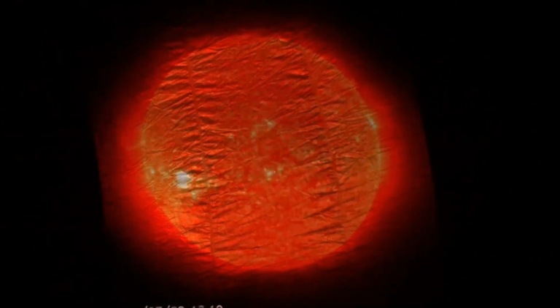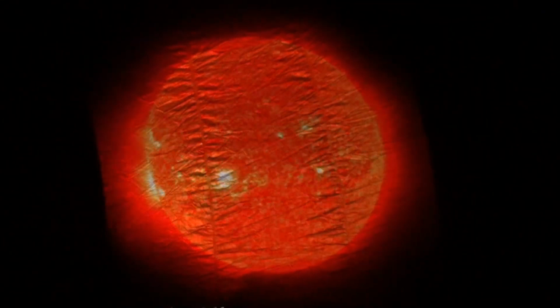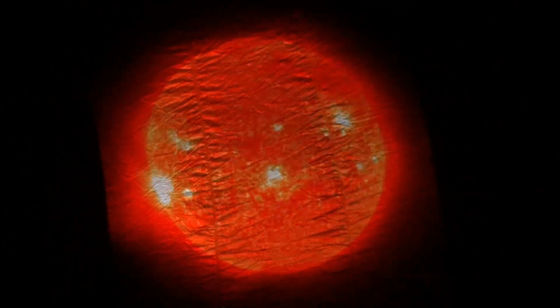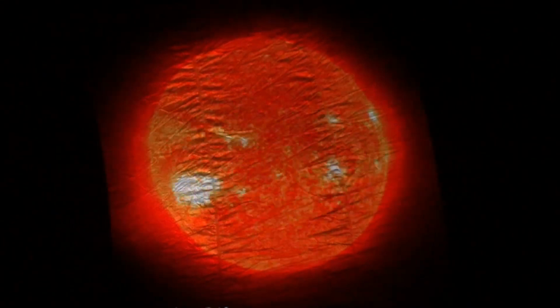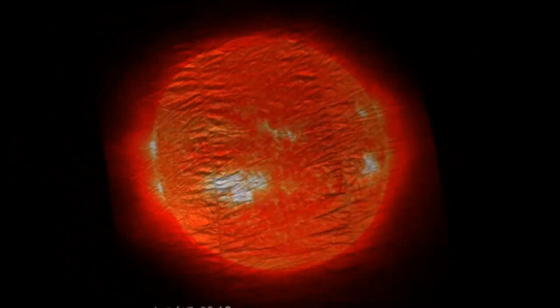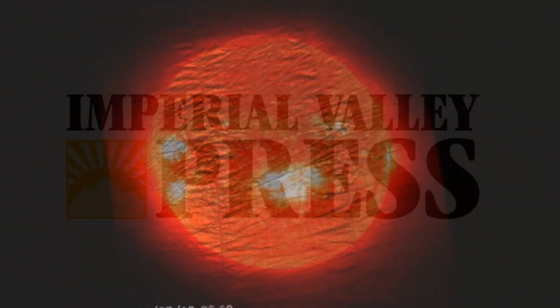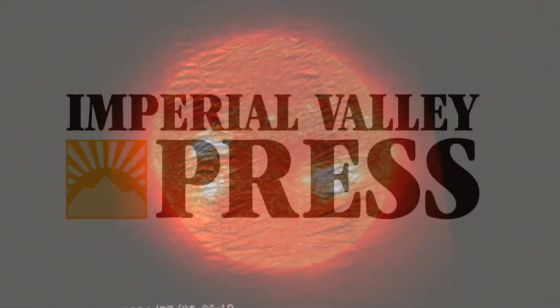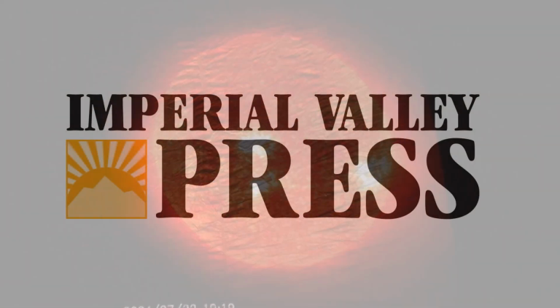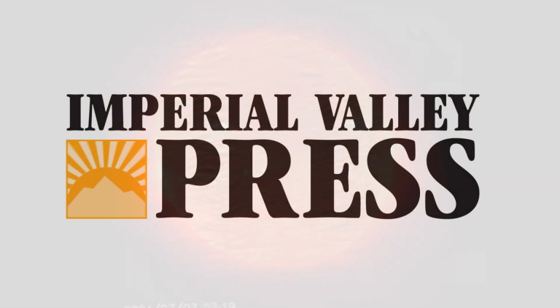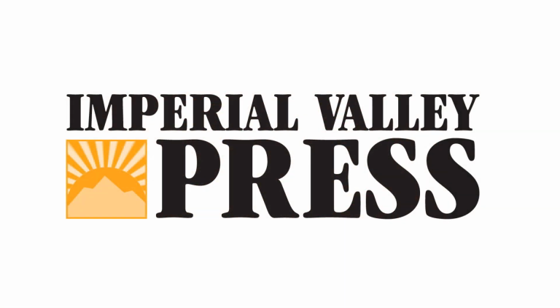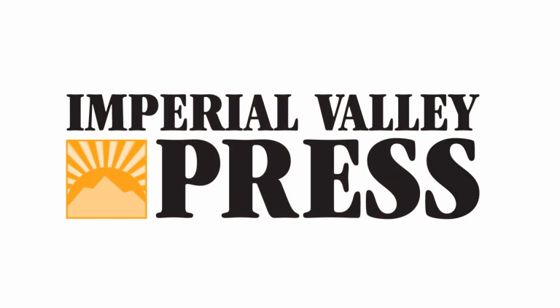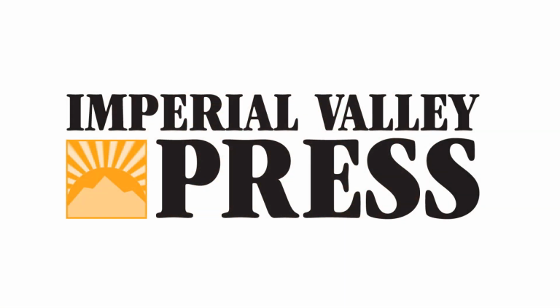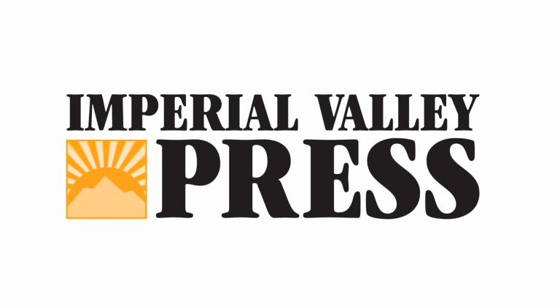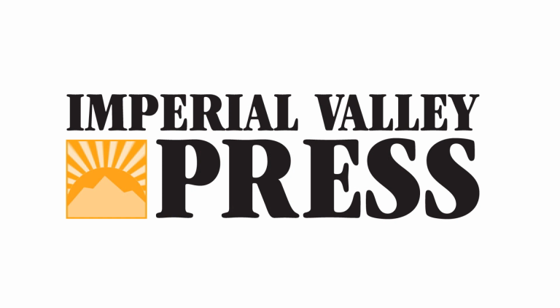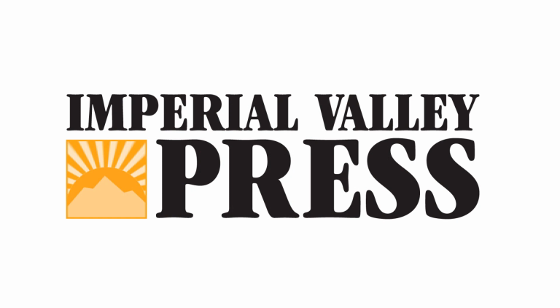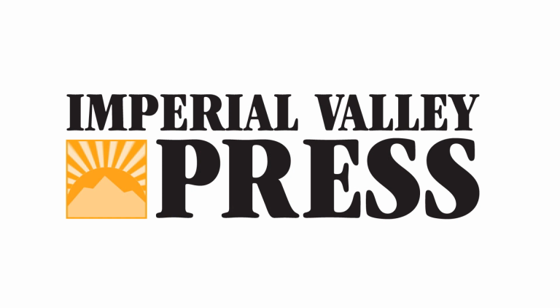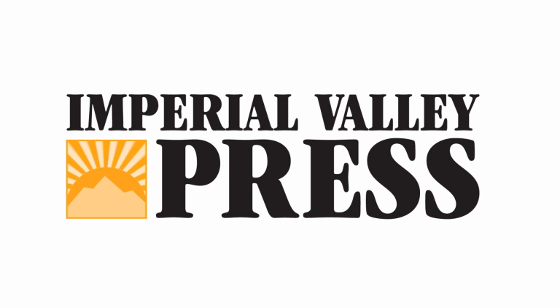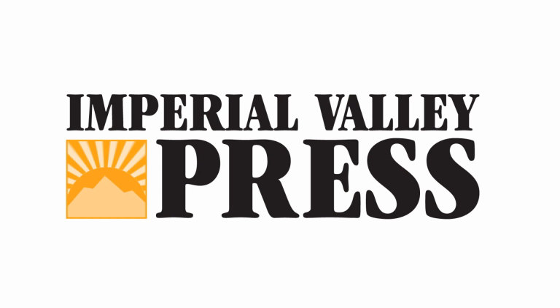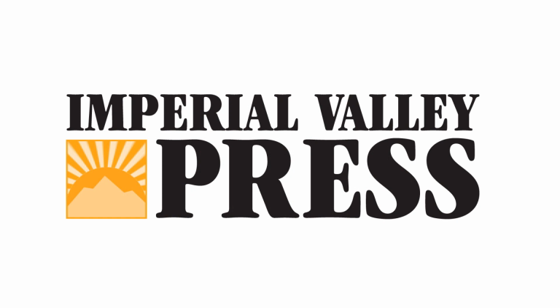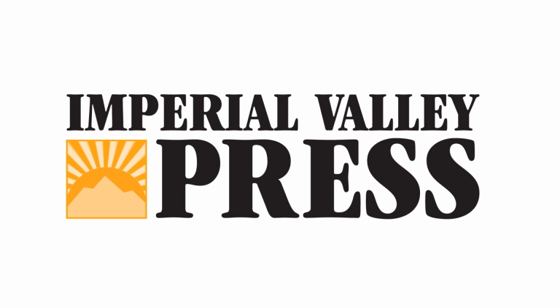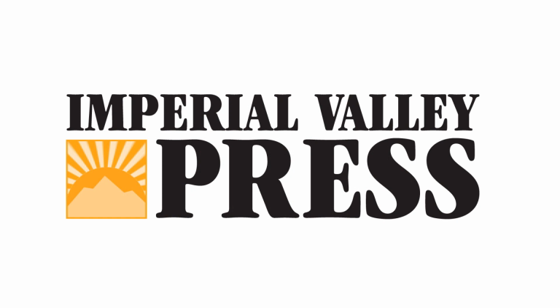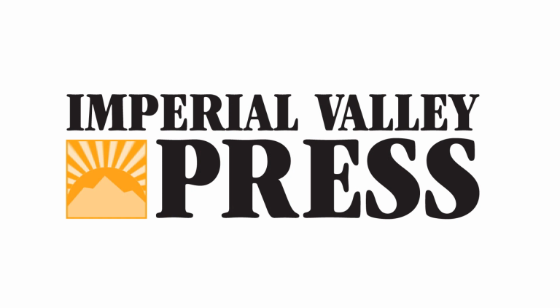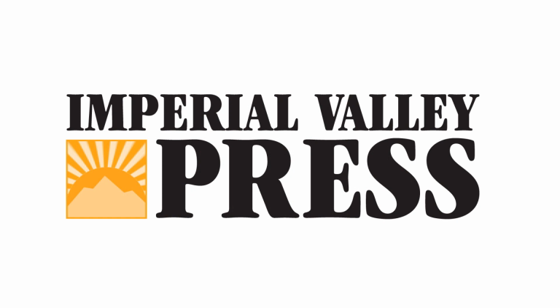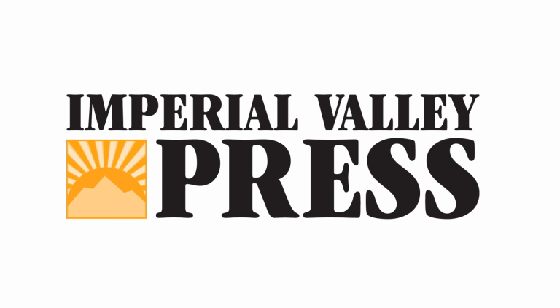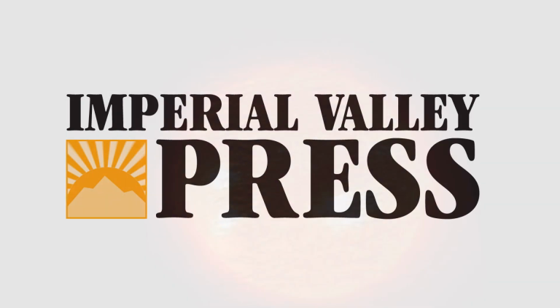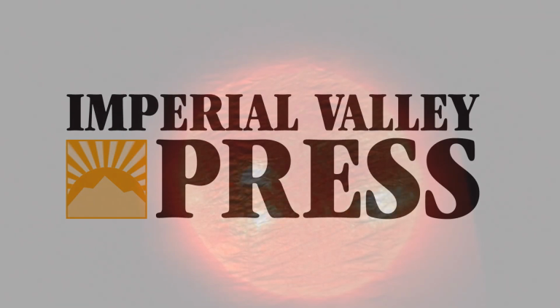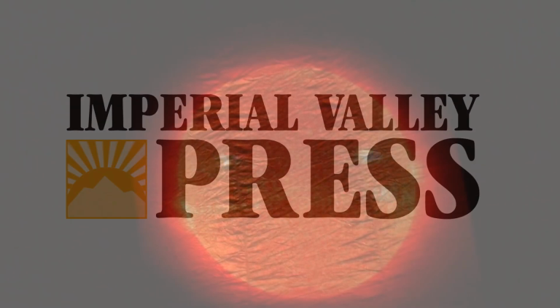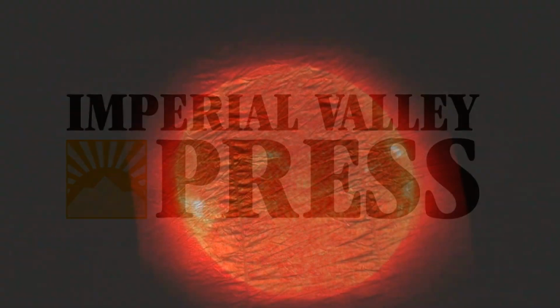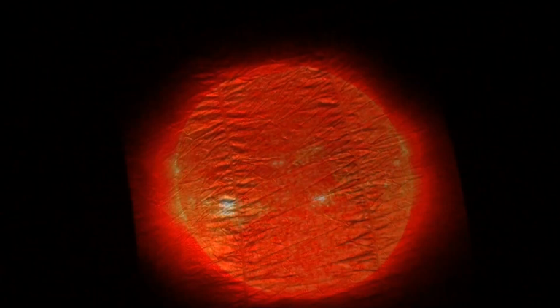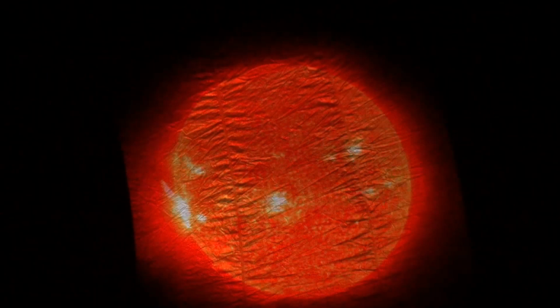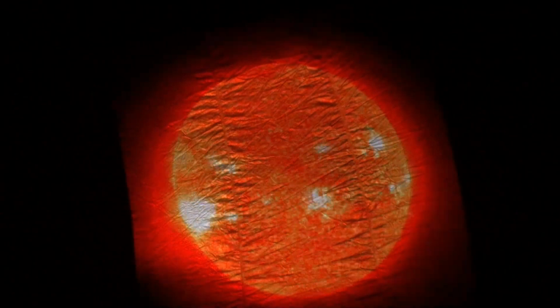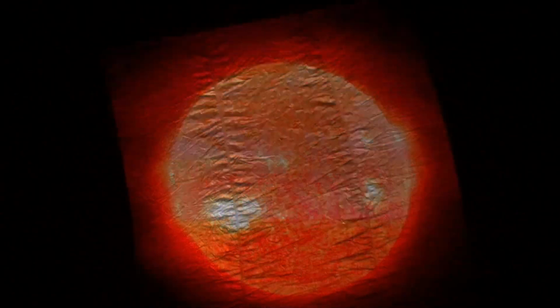This is the very beginning of our solar system, and this is the sun.